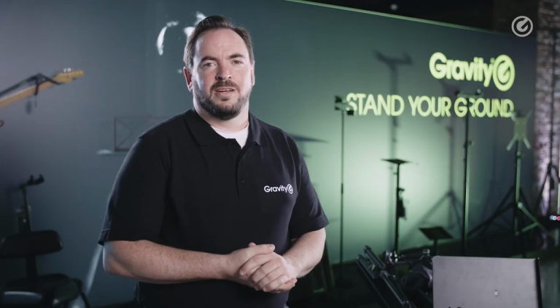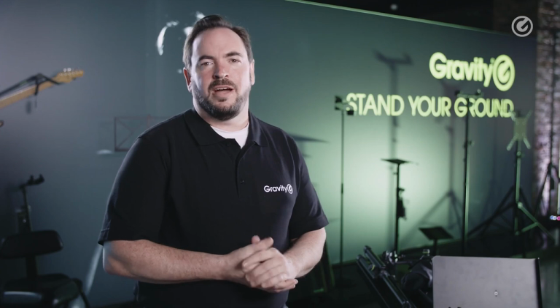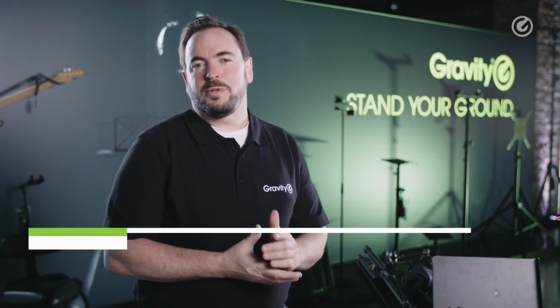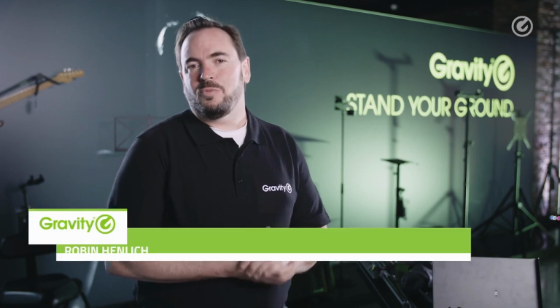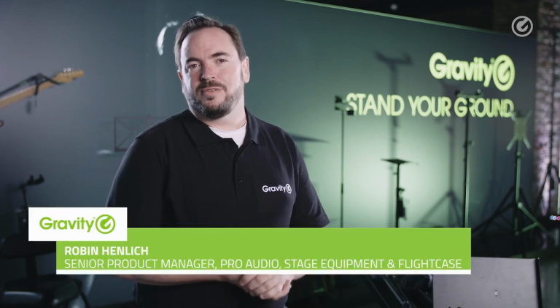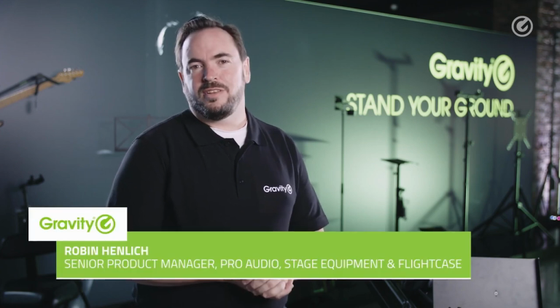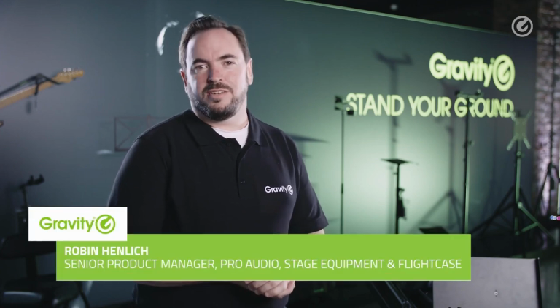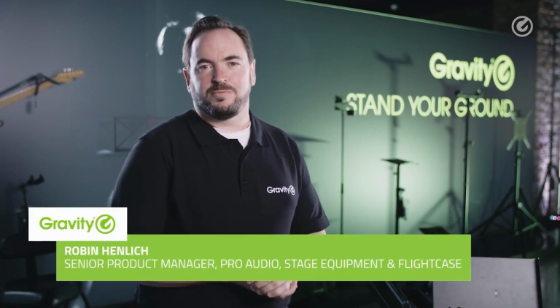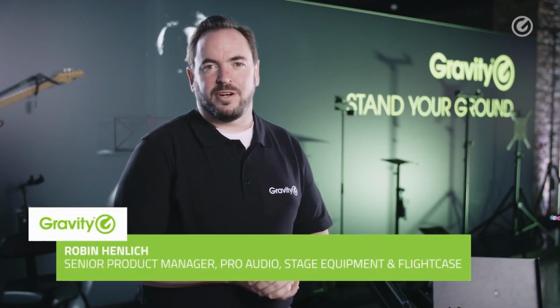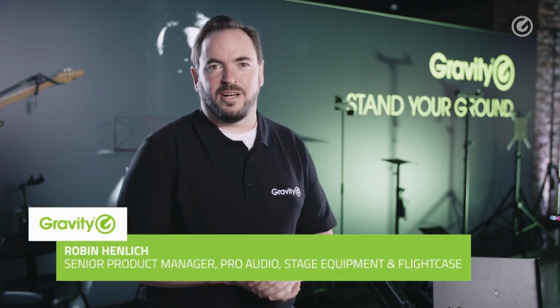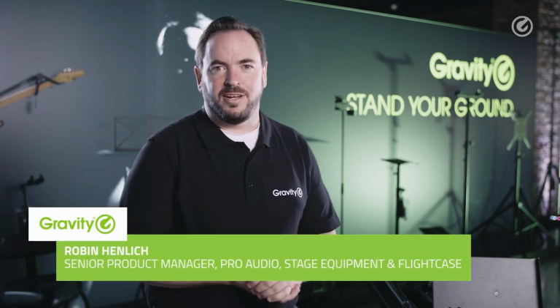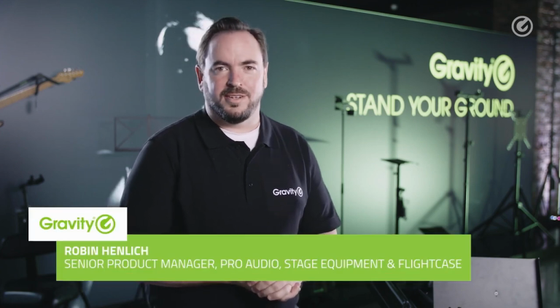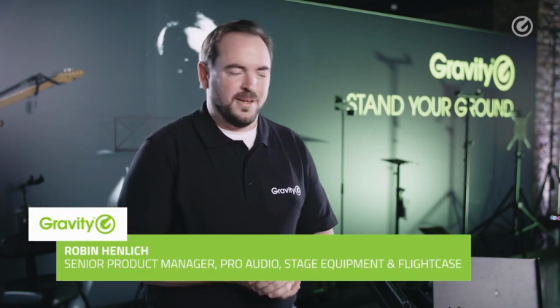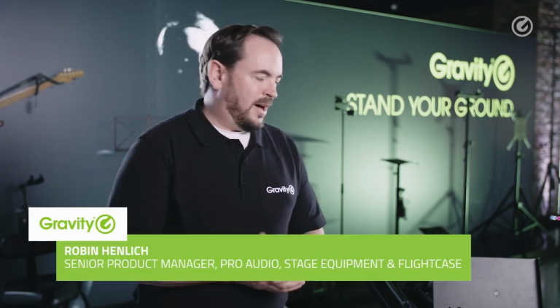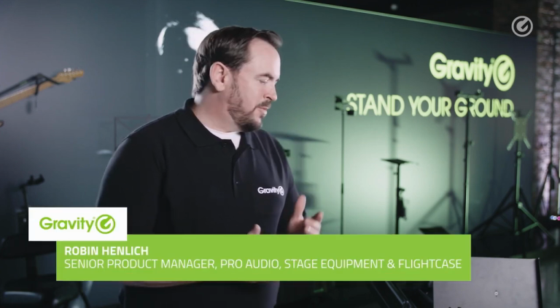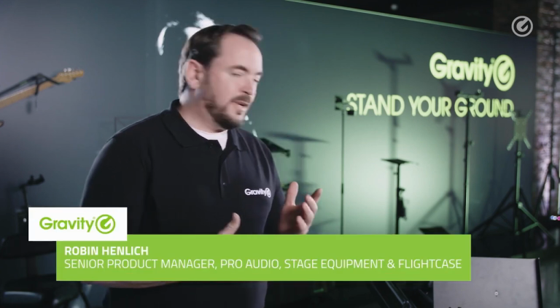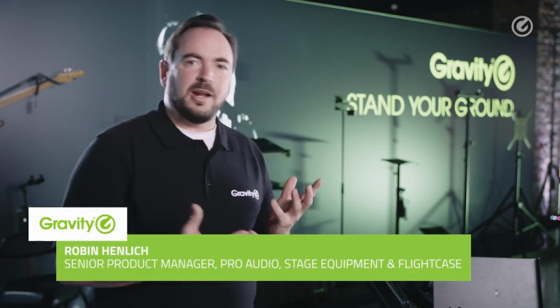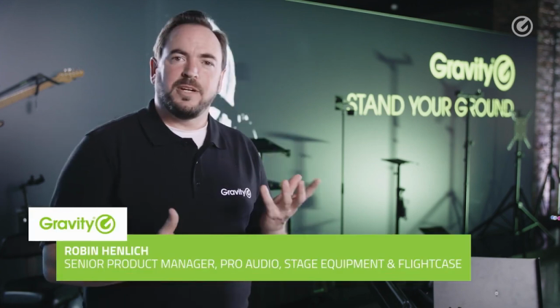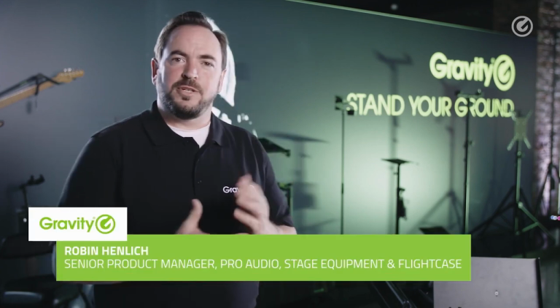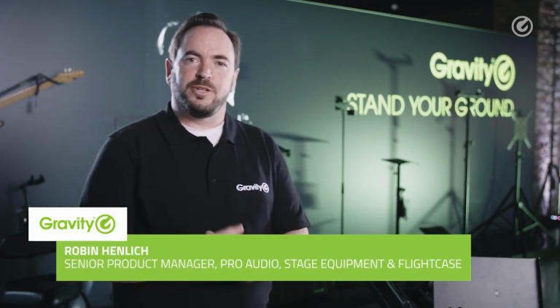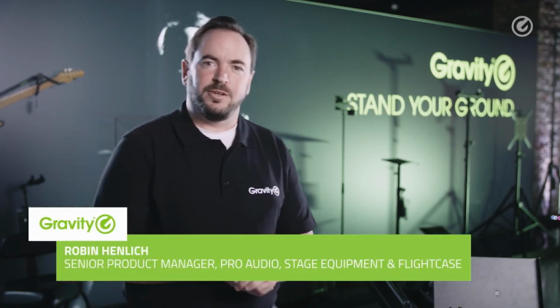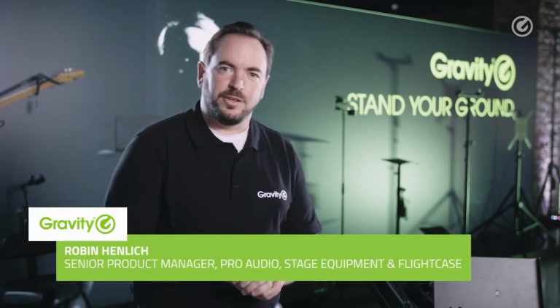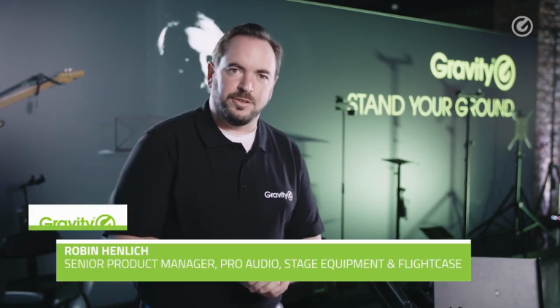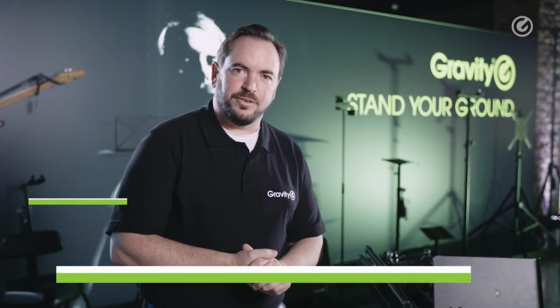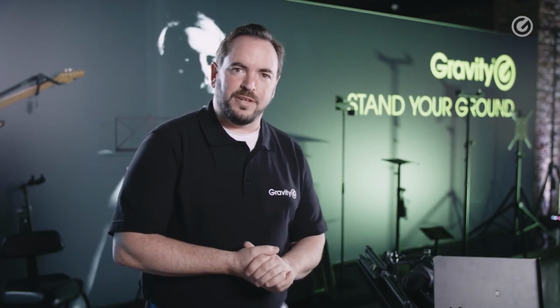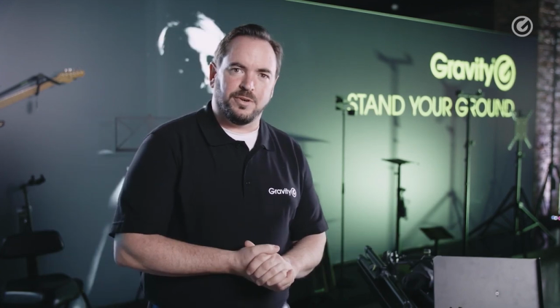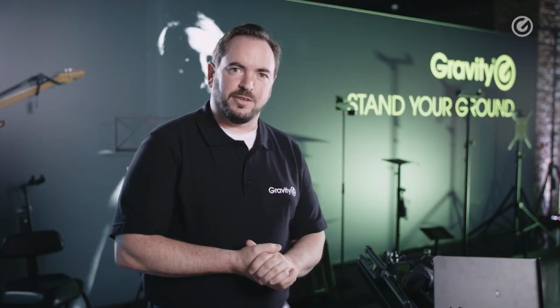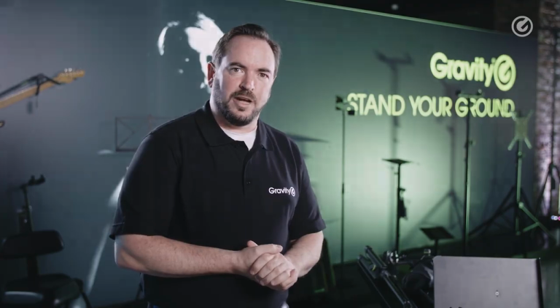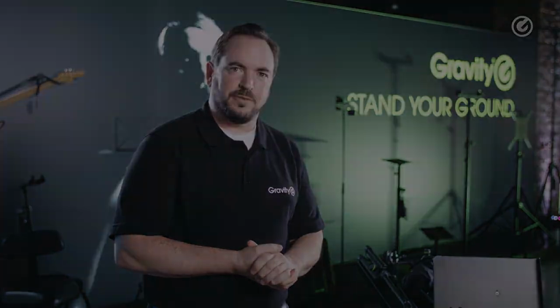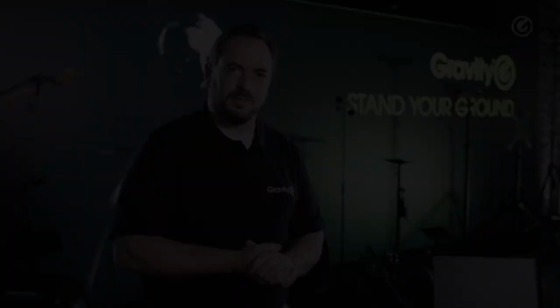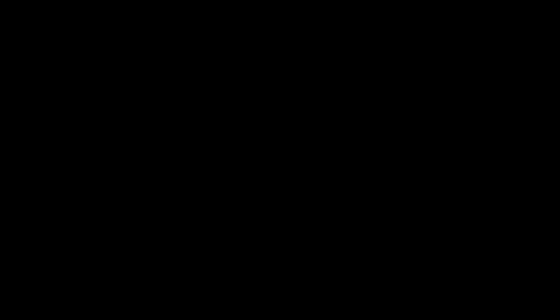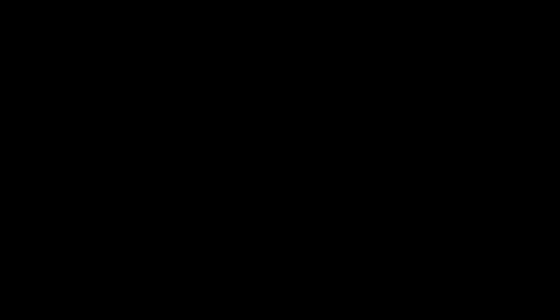Hi everybody and welcome to this year's product highlights. I'm Robin and I'm going to be showing you the newest Gravity products we have for you this year.